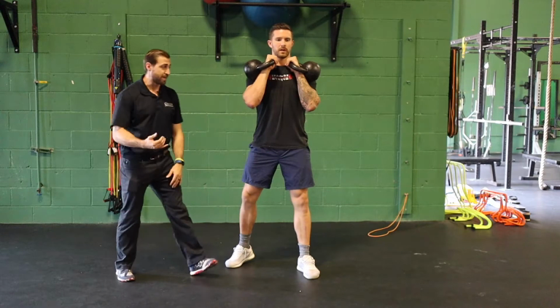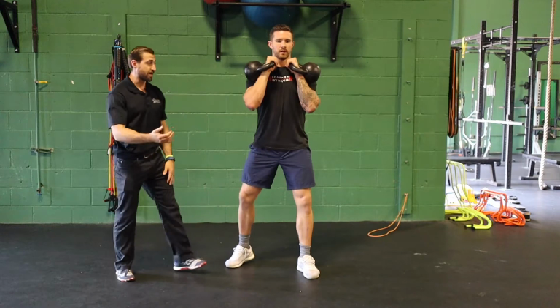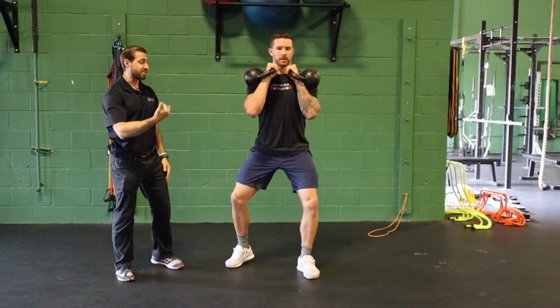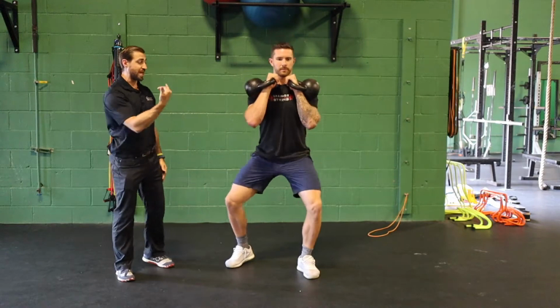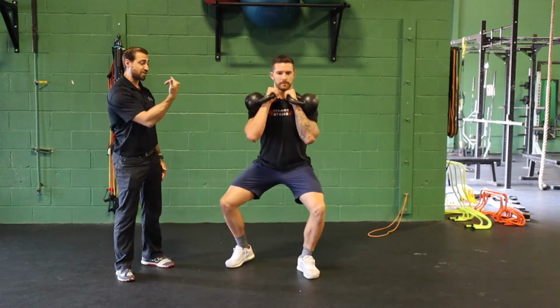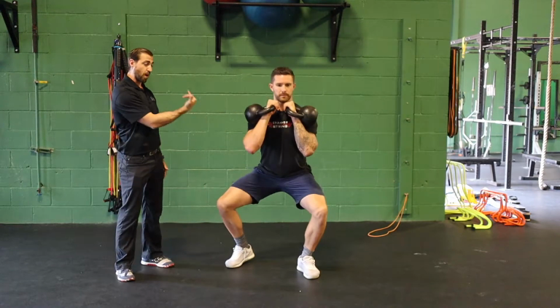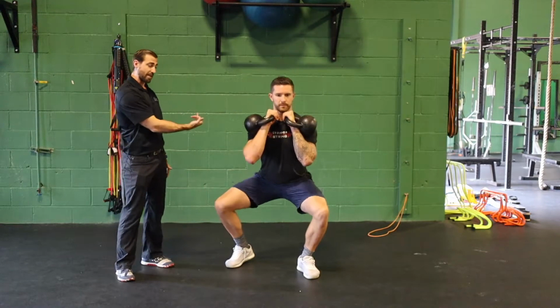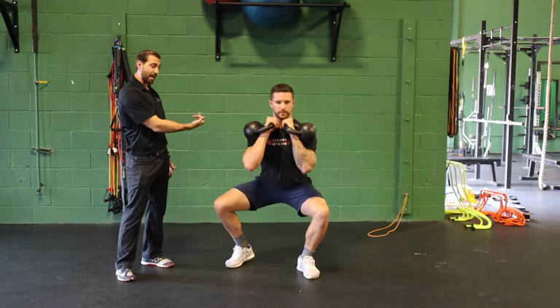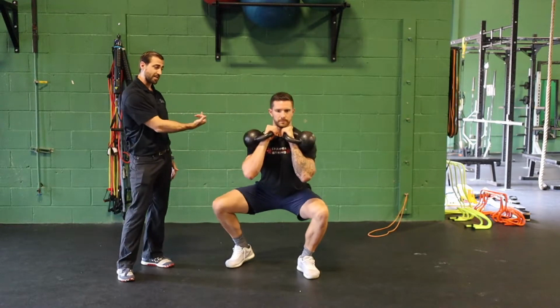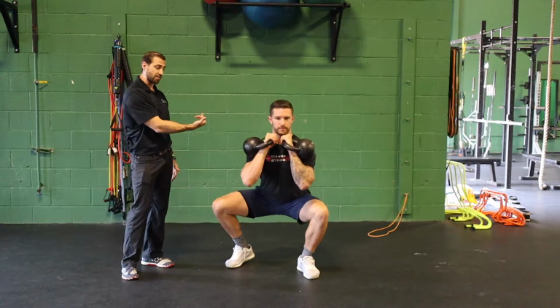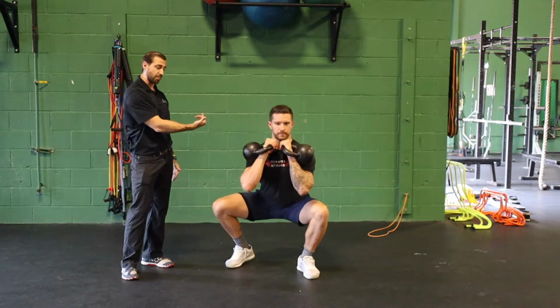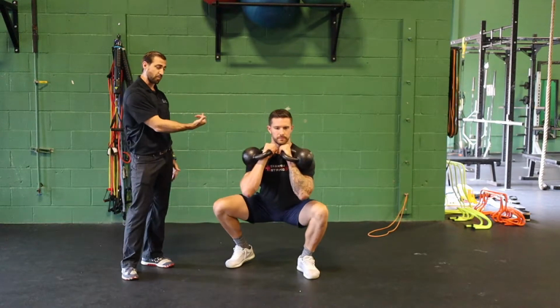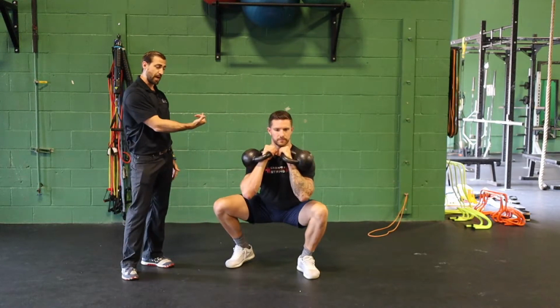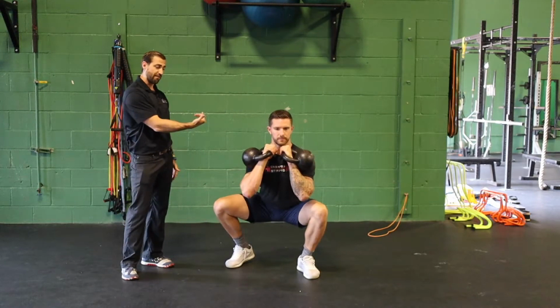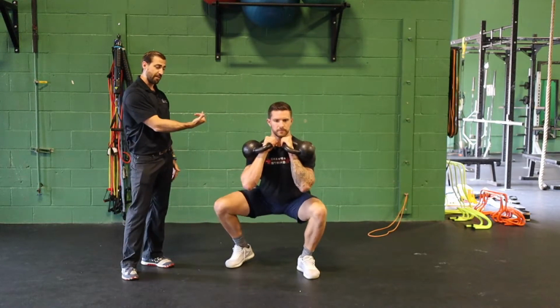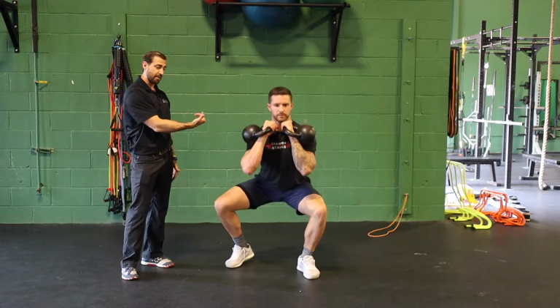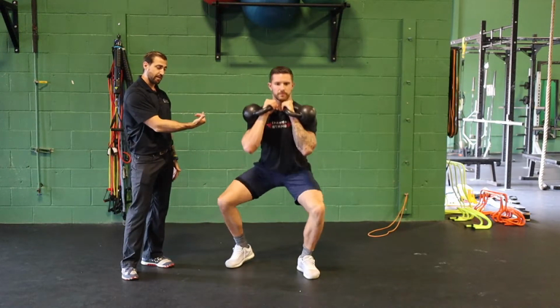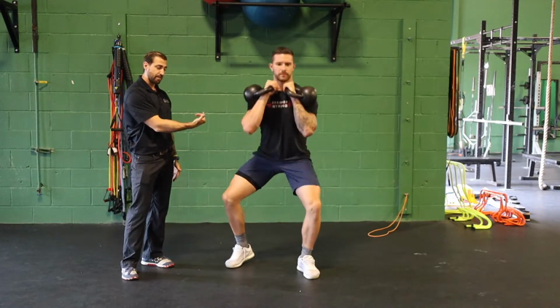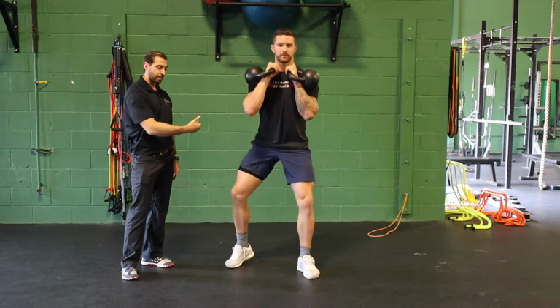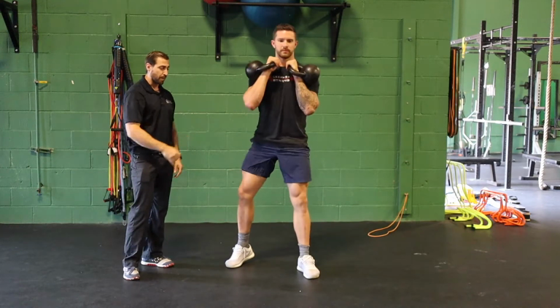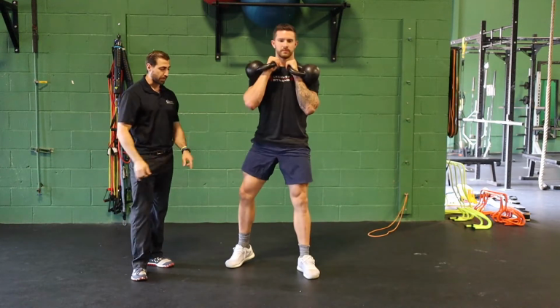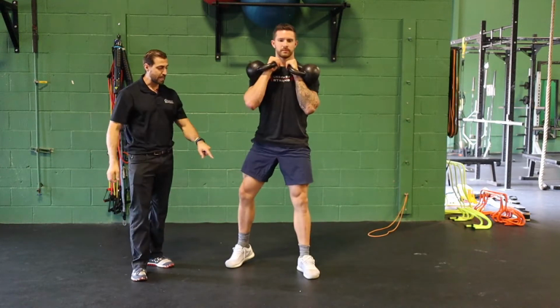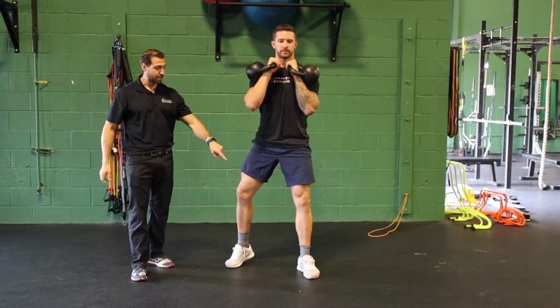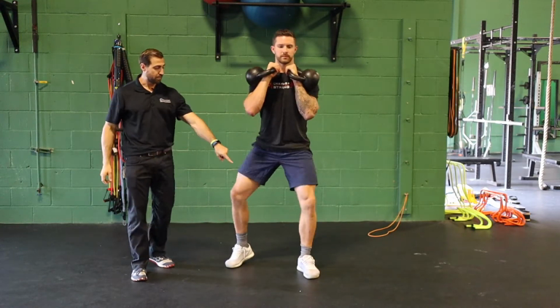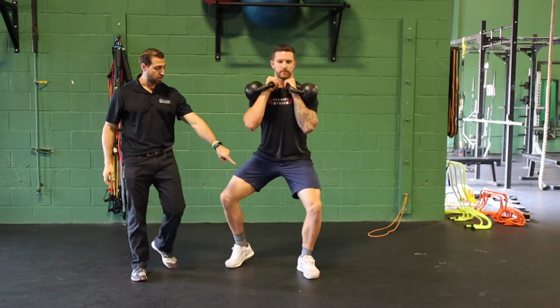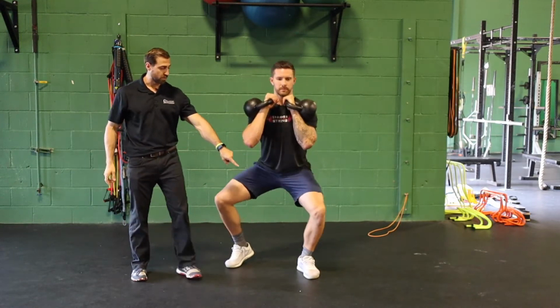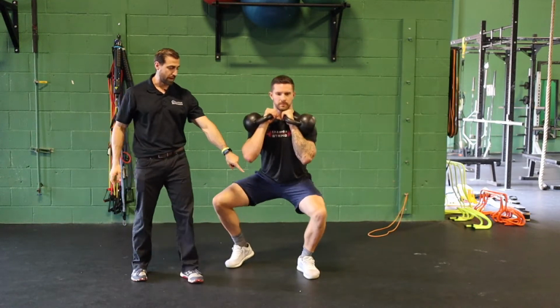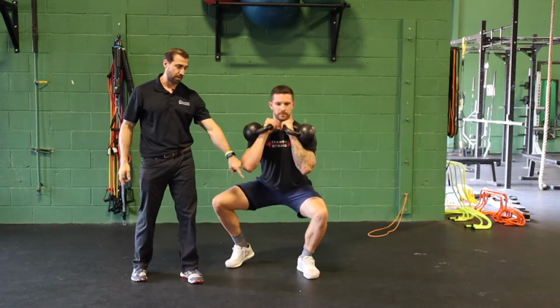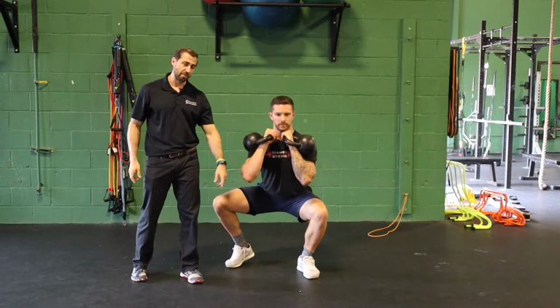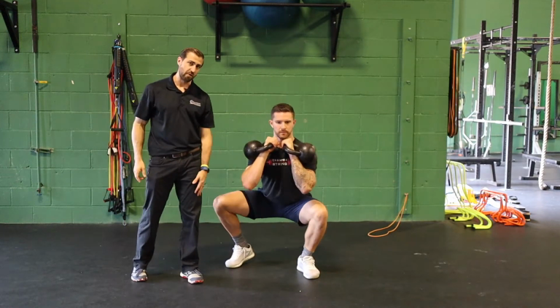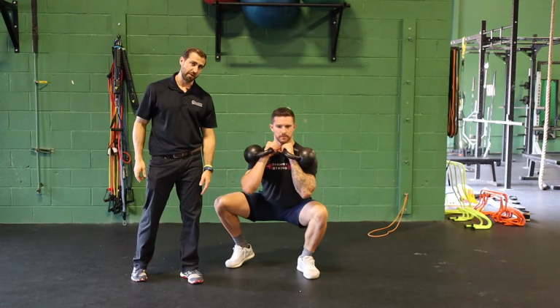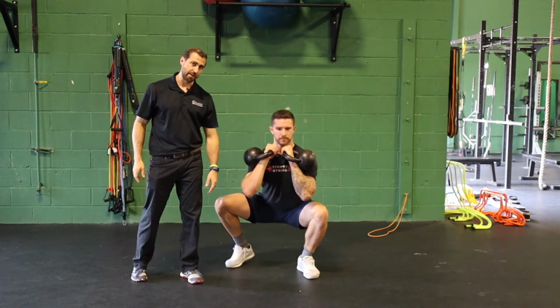From here, same squat mechanics you normally would have, but we're keeping most of the weight on the front leg.